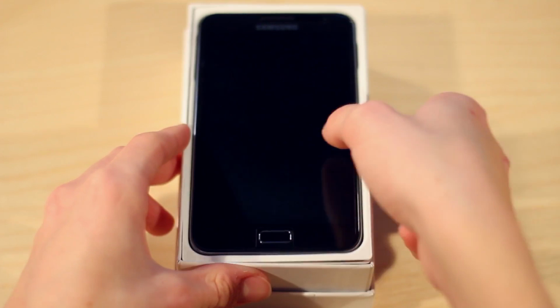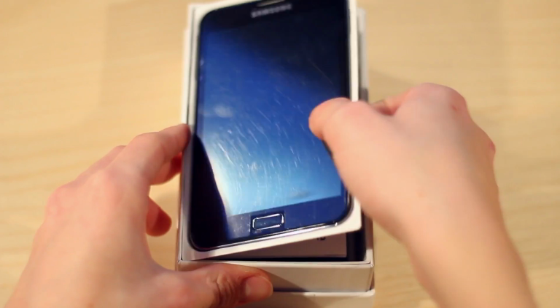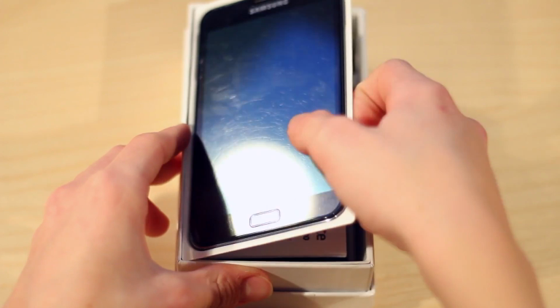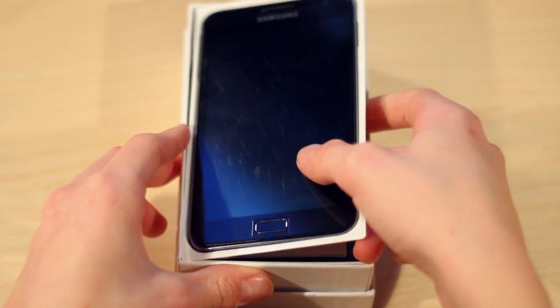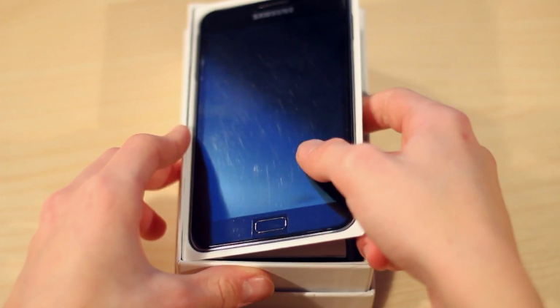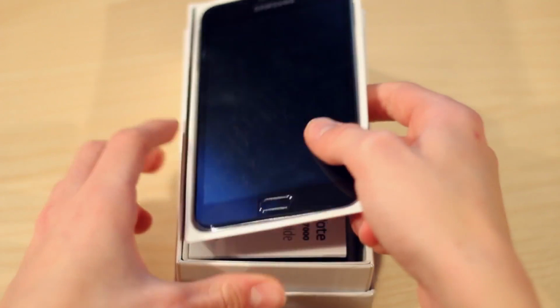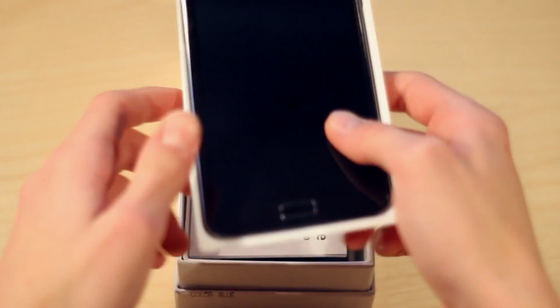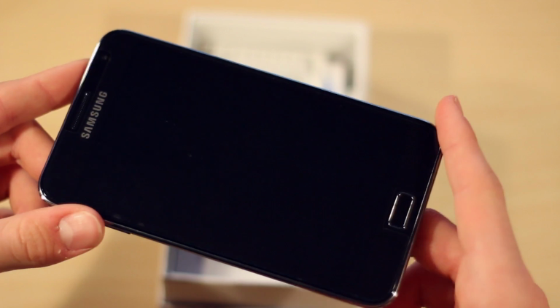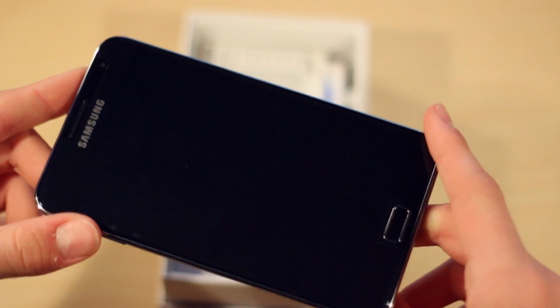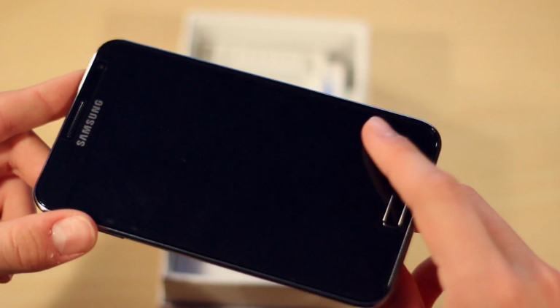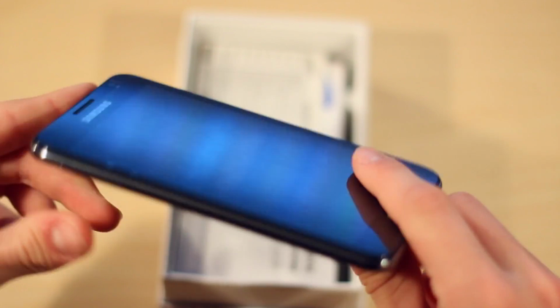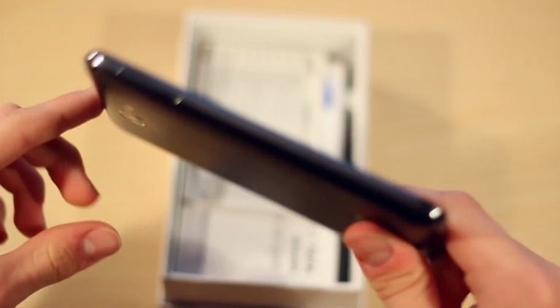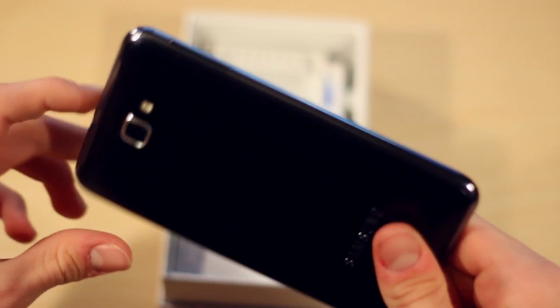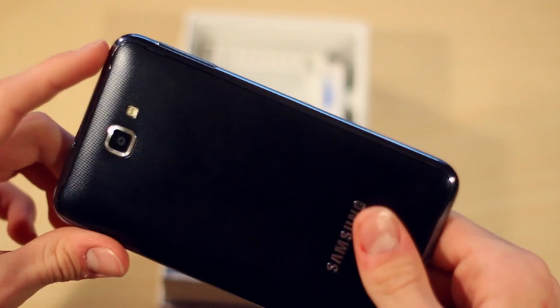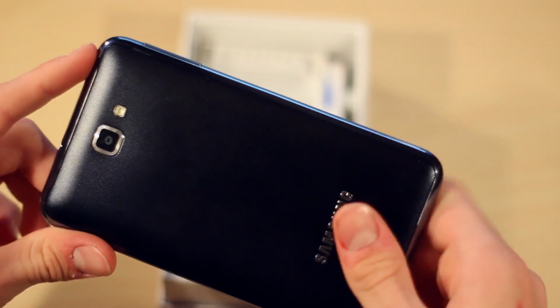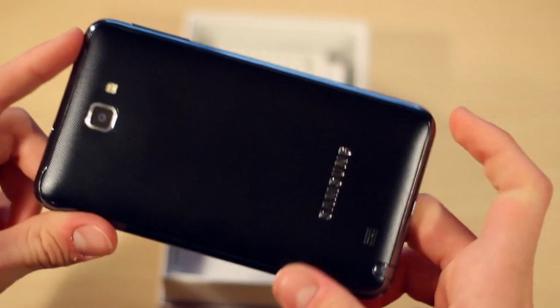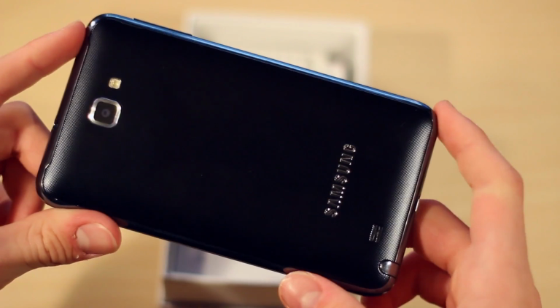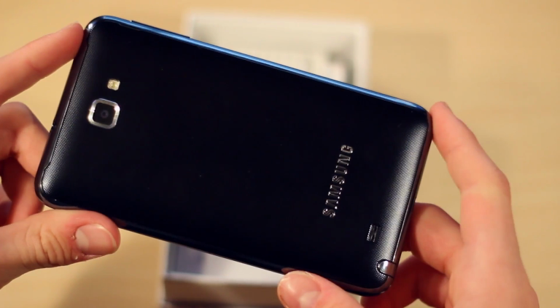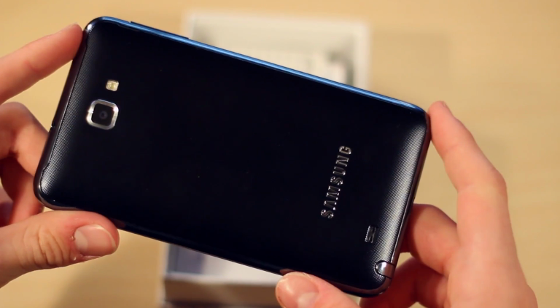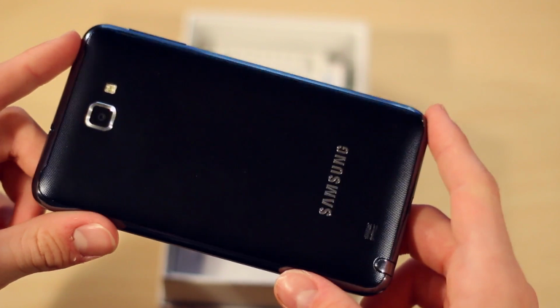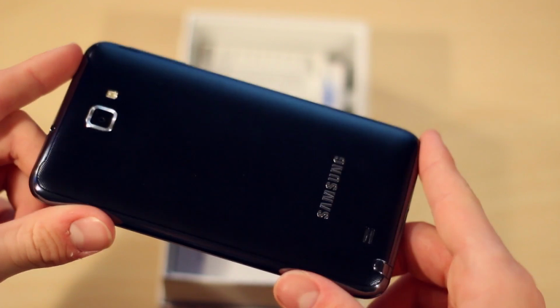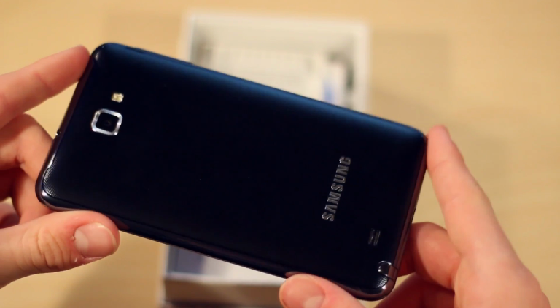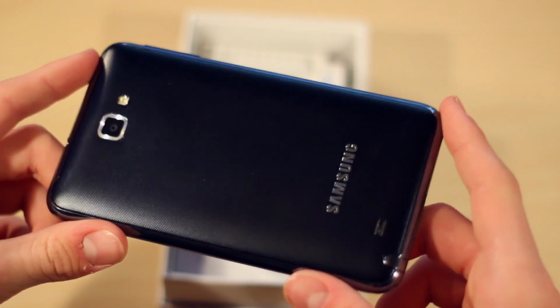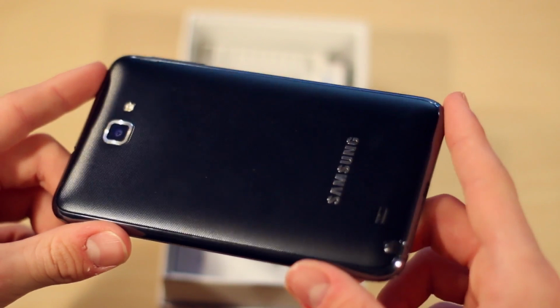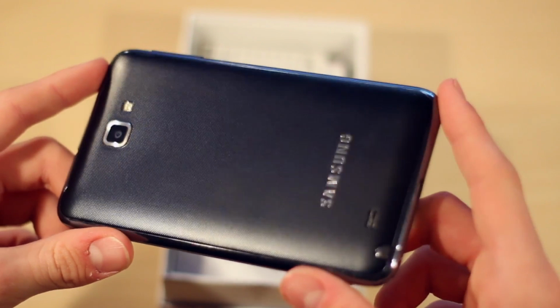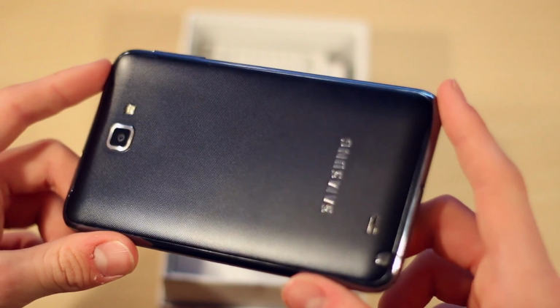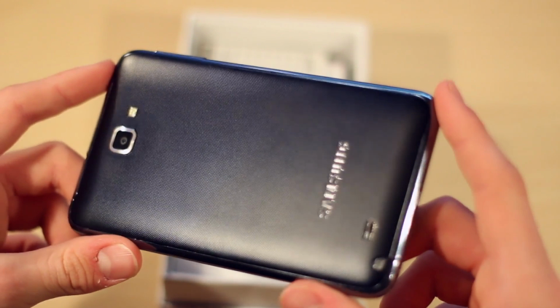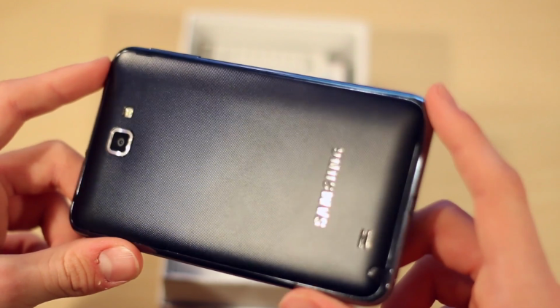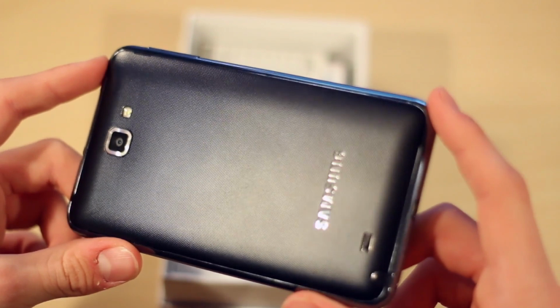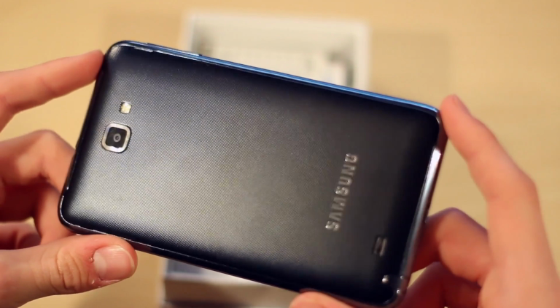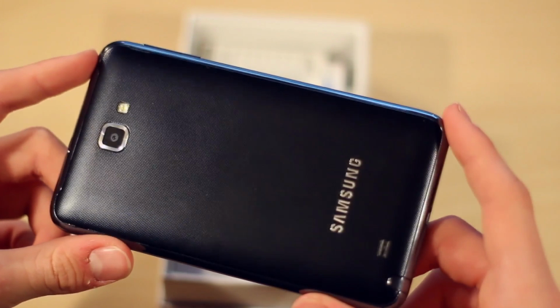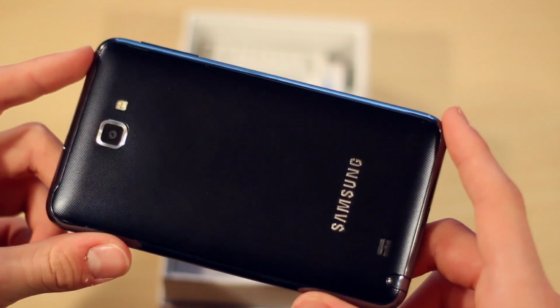Taking the handset out of the box here, you can see this obviously isn't your typical size of phone, although I must say this thing is looking pretty sweet.